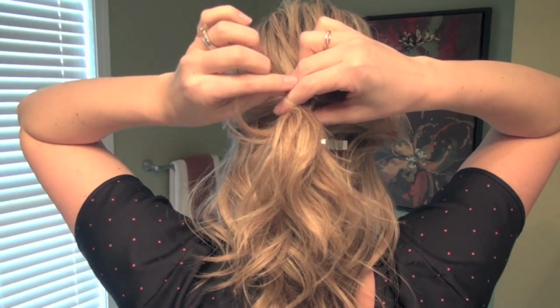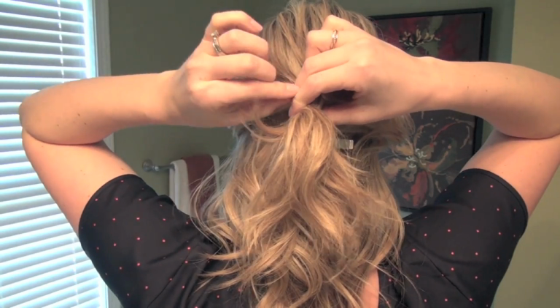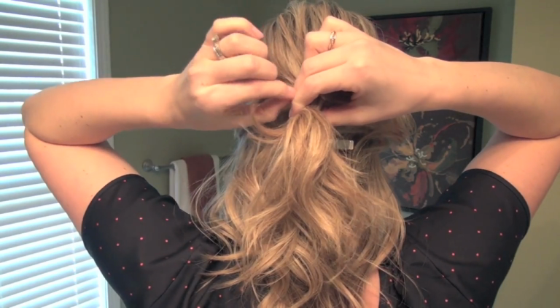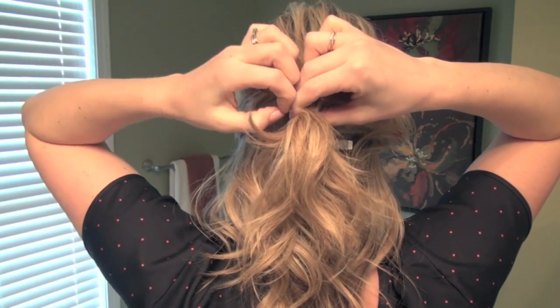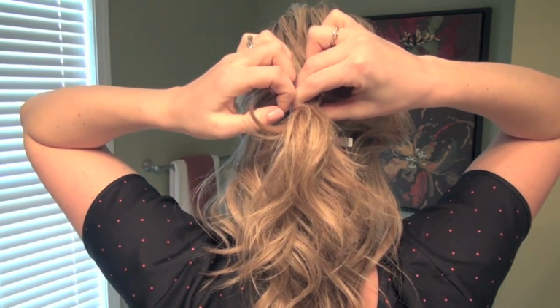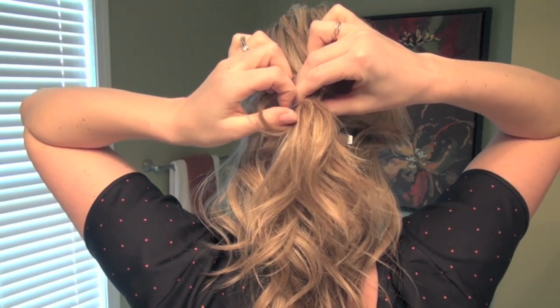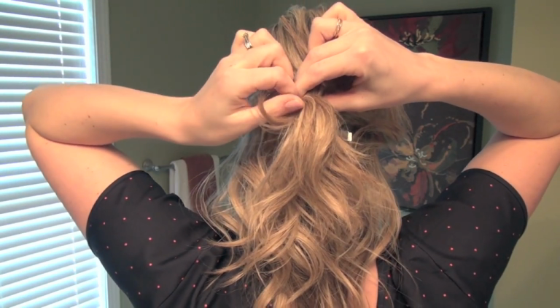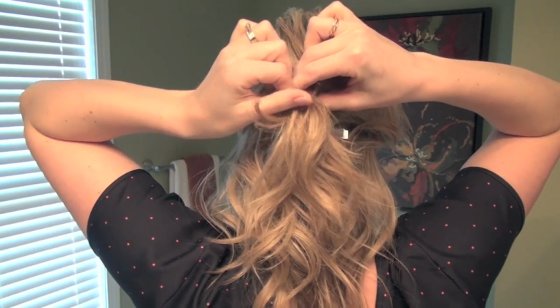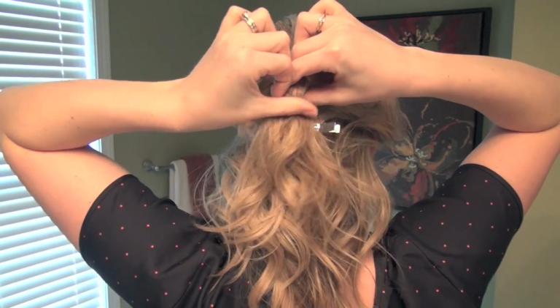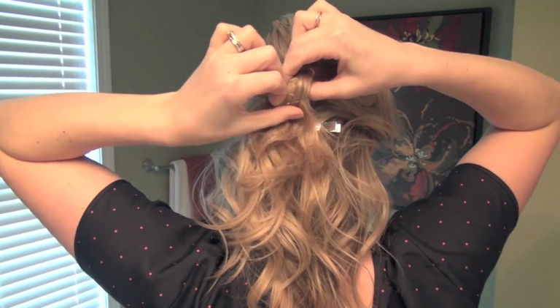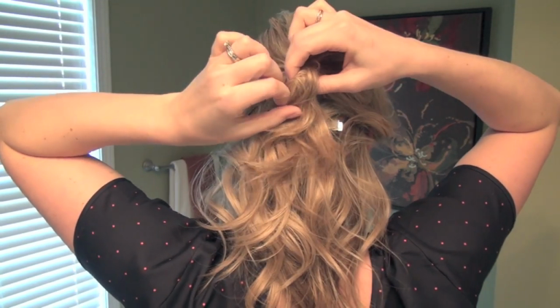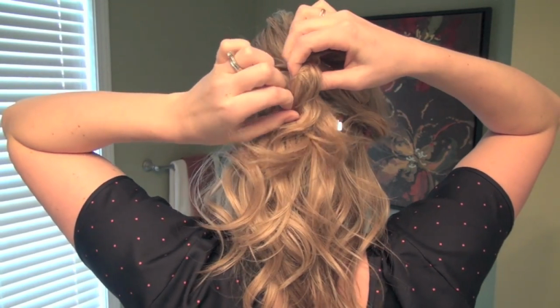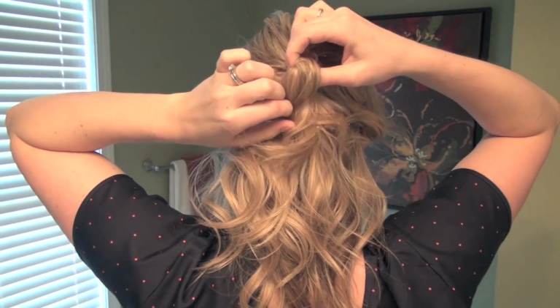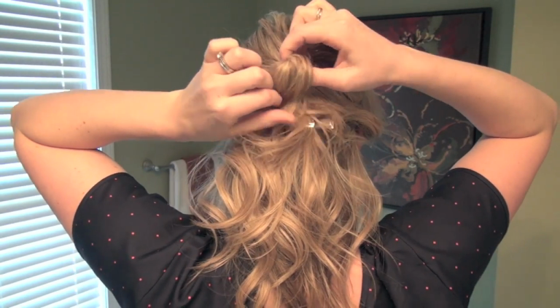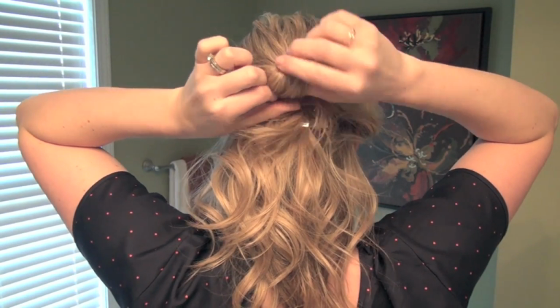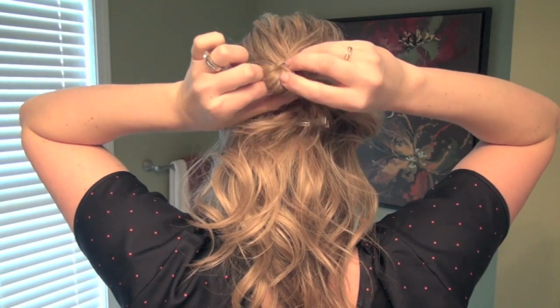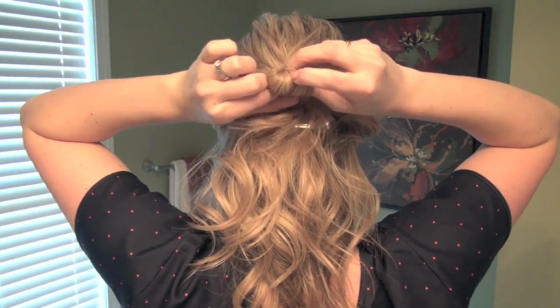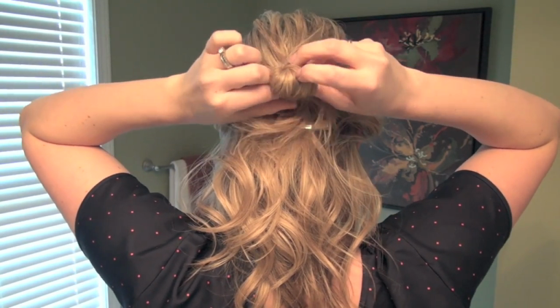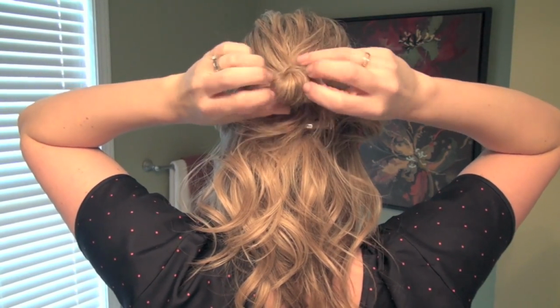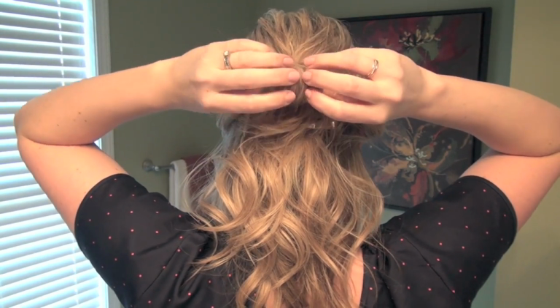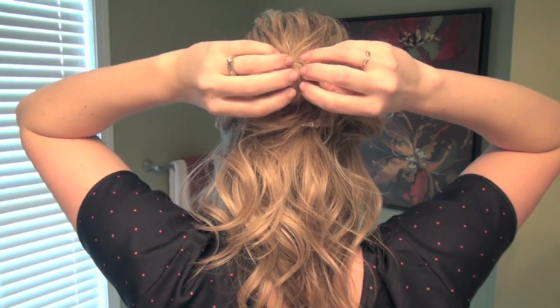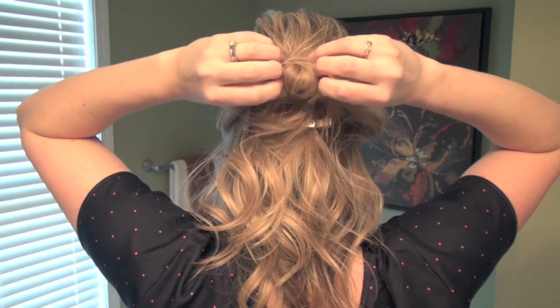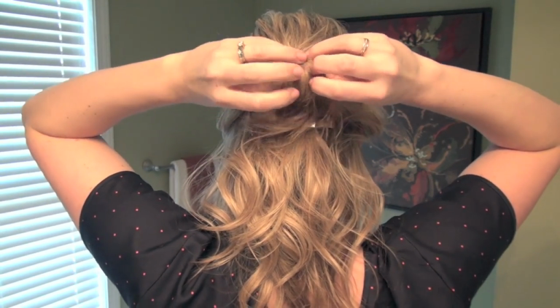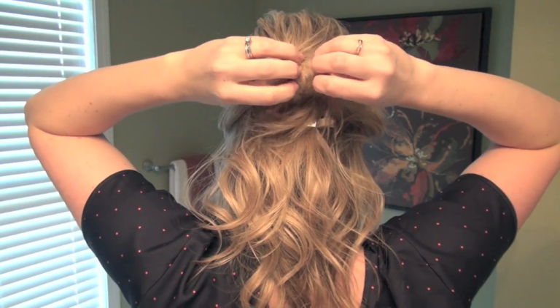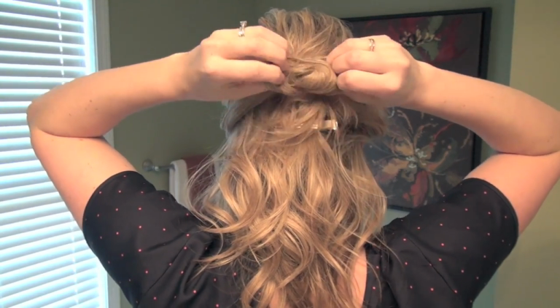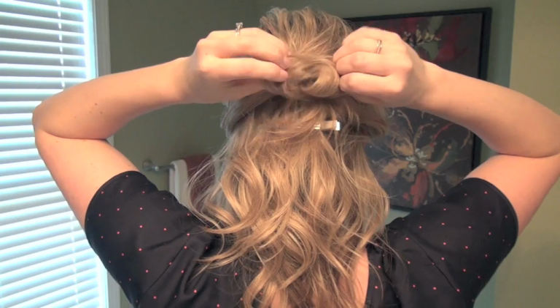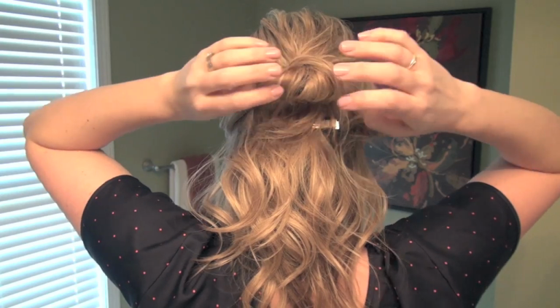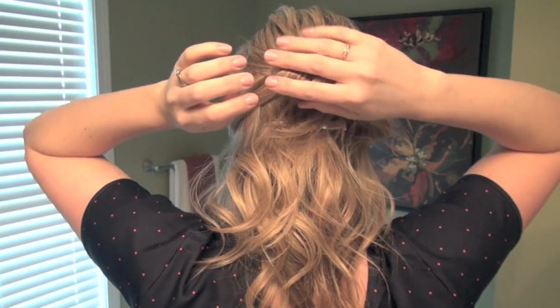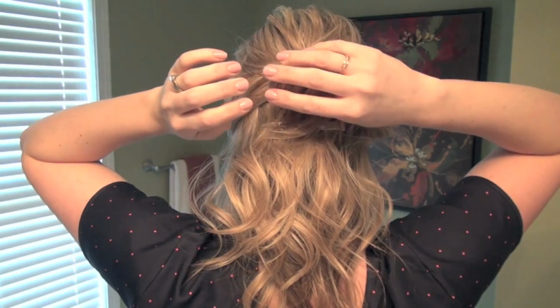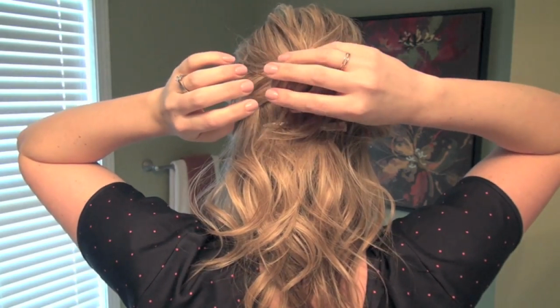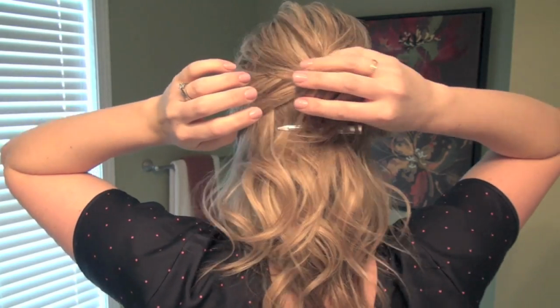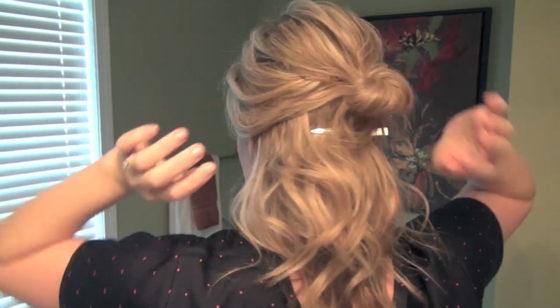Before you pull the elastic all the way through, only pull it halfway, so you'll have this little bun.